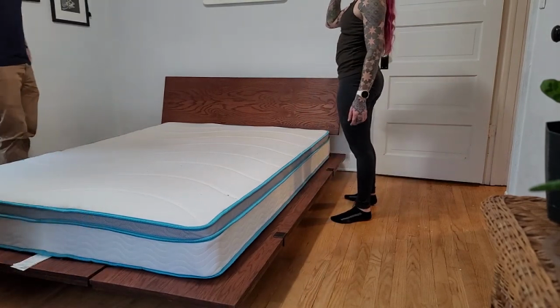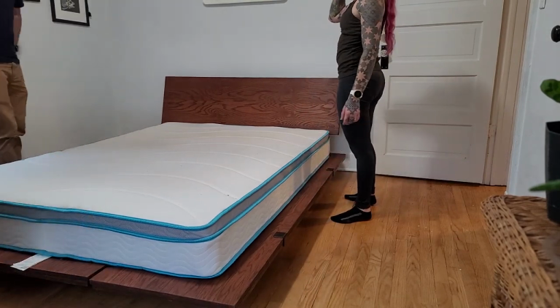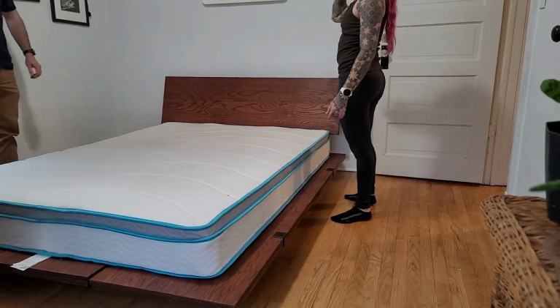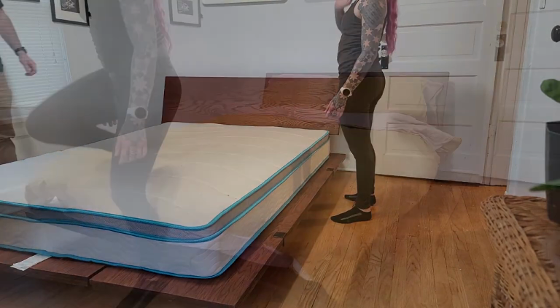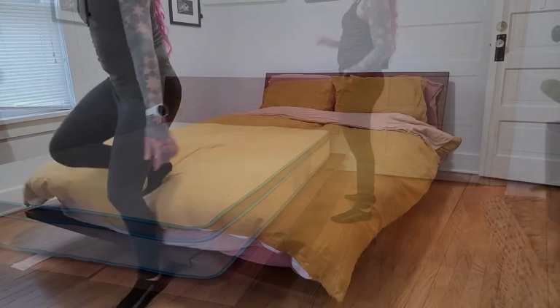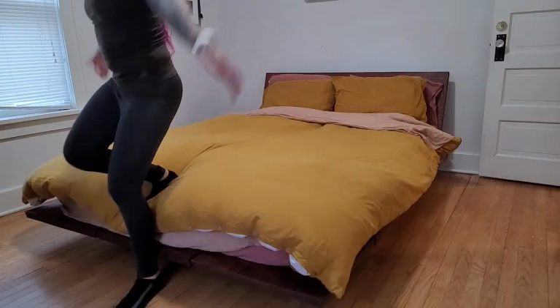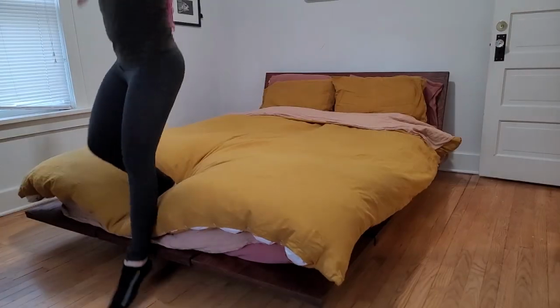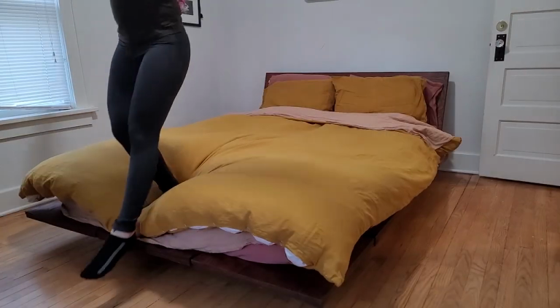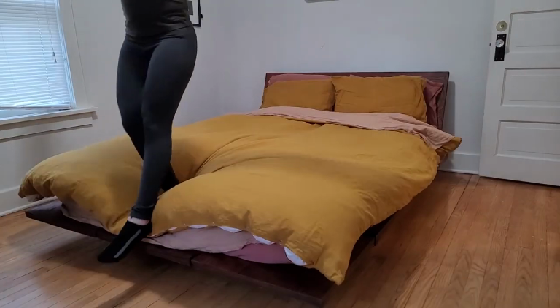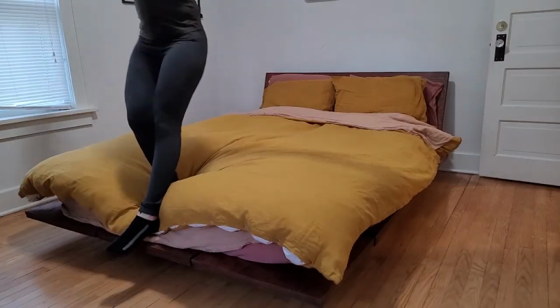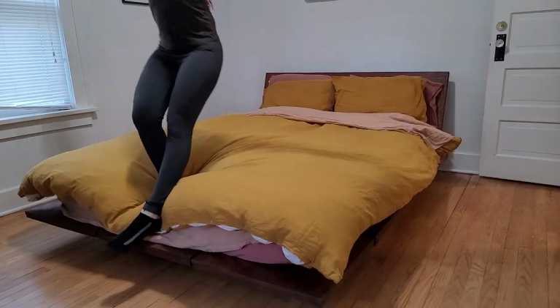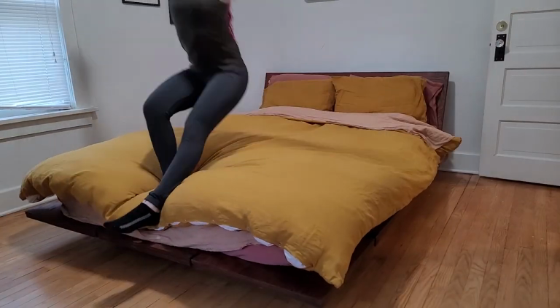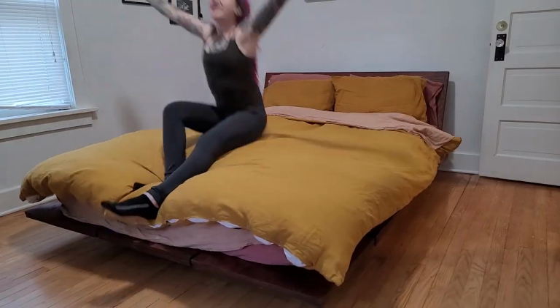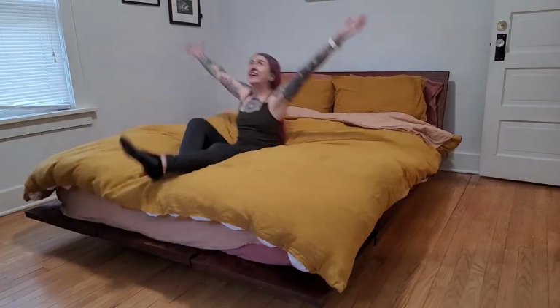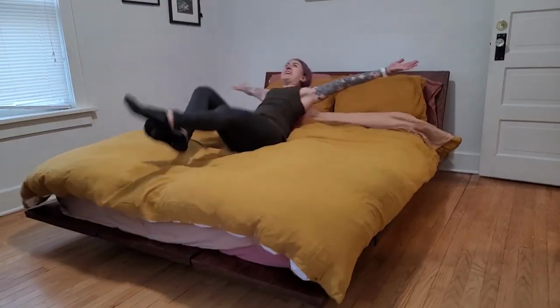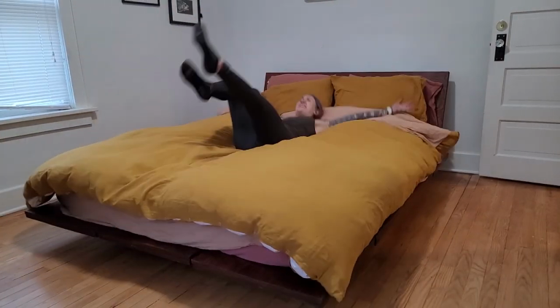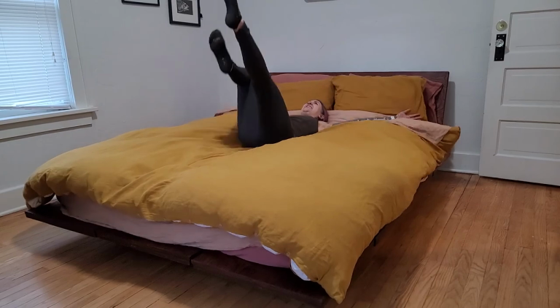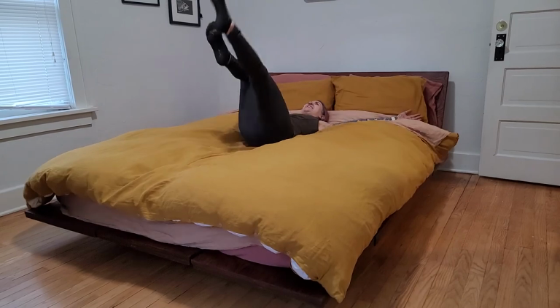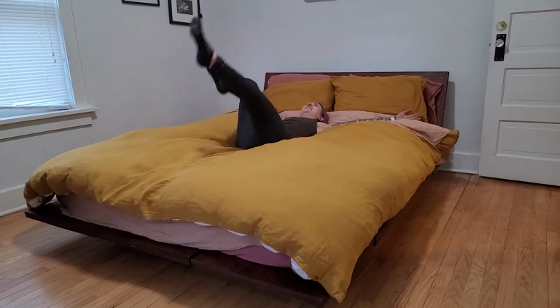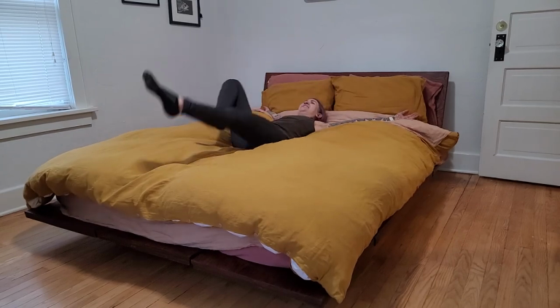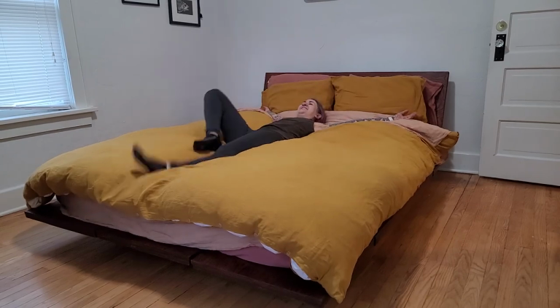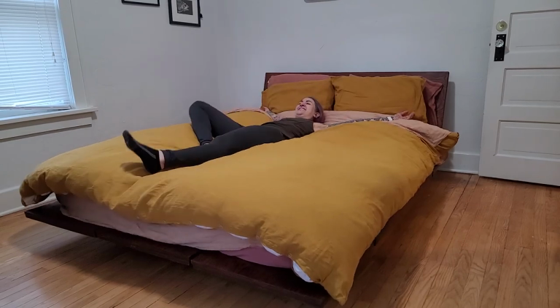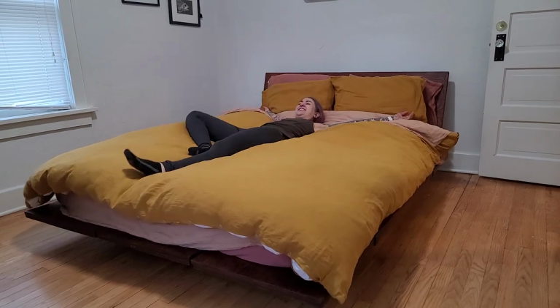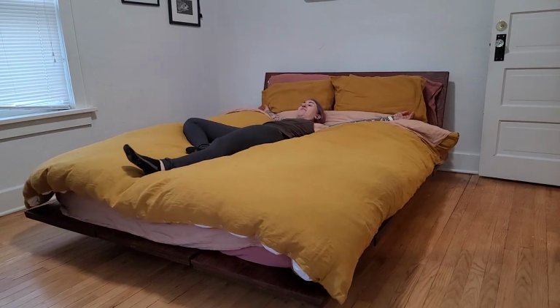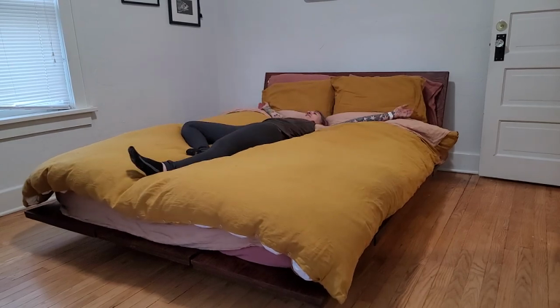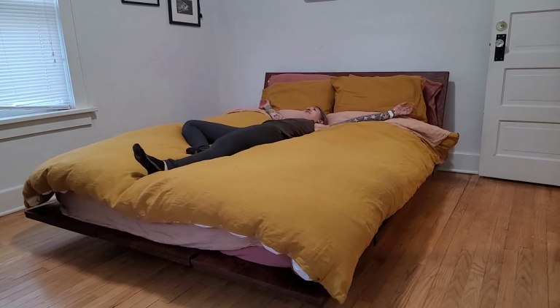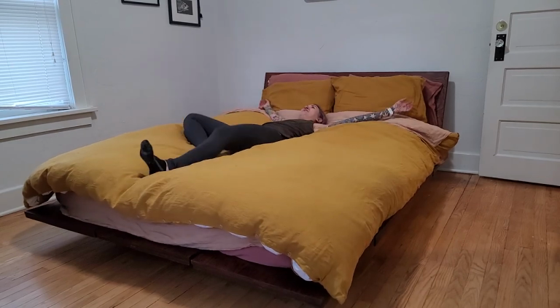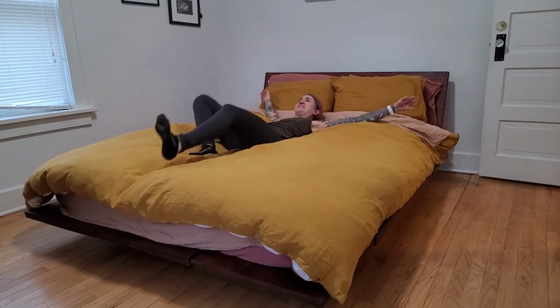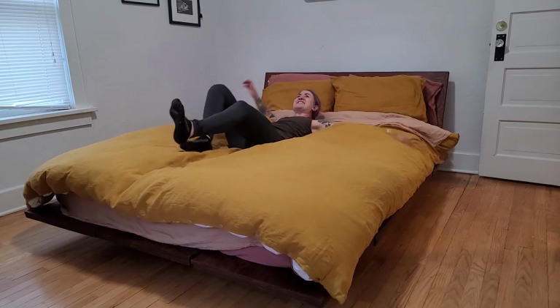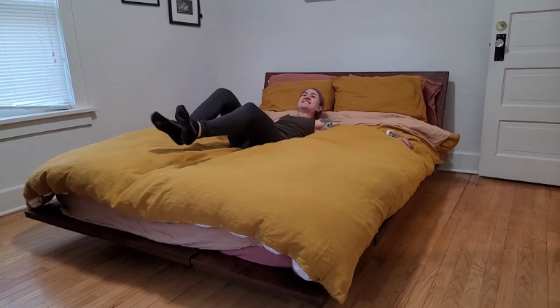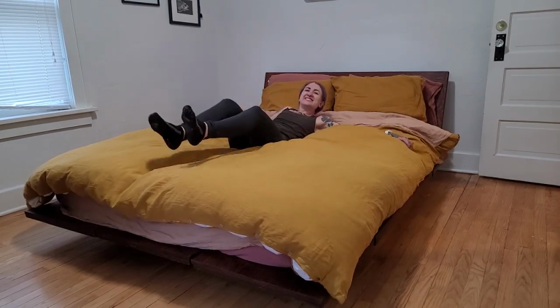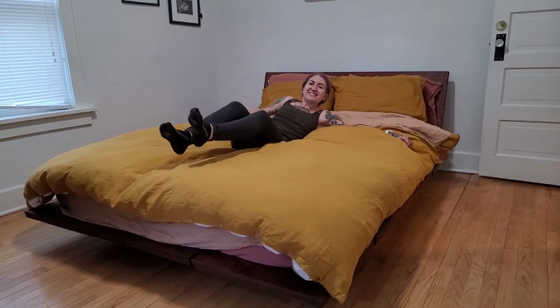My friend was very happy with her bed. I hope you enjoyed this video and, as always, until next time.